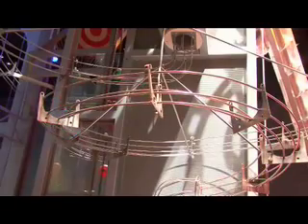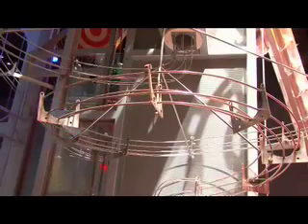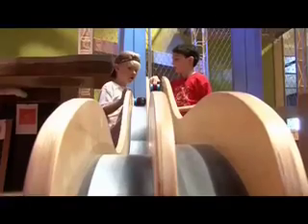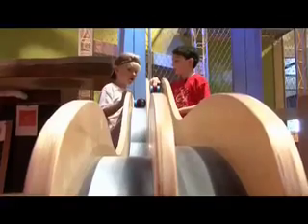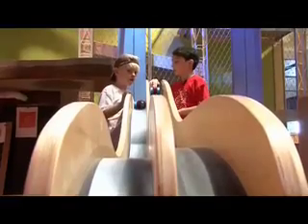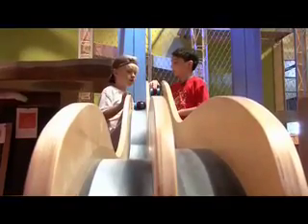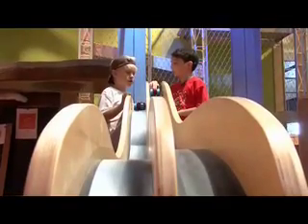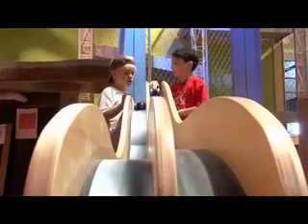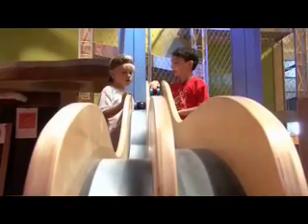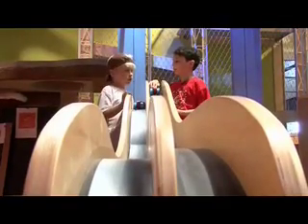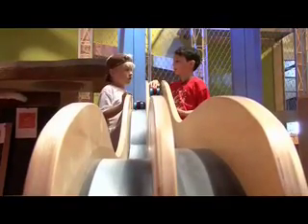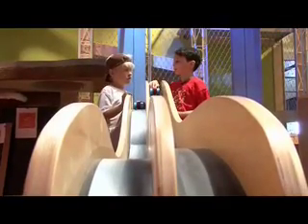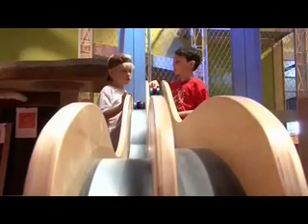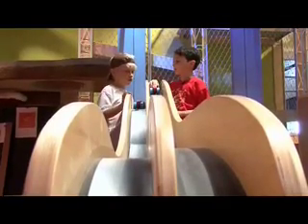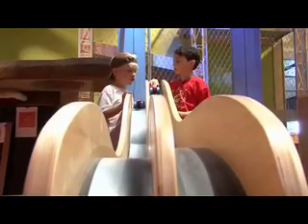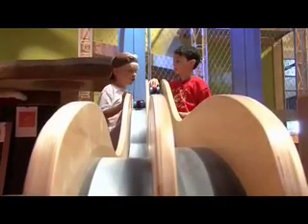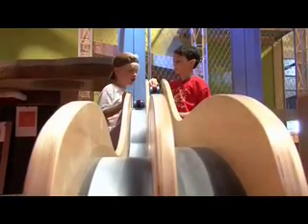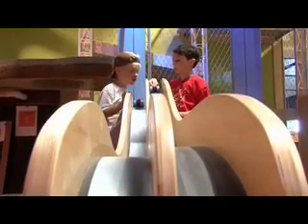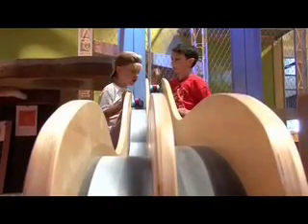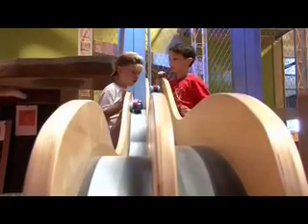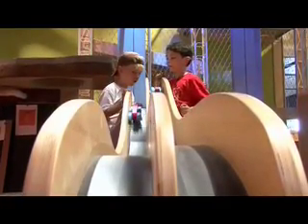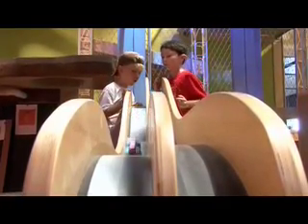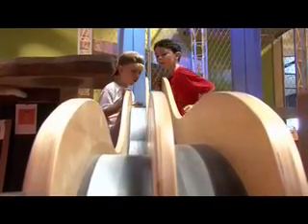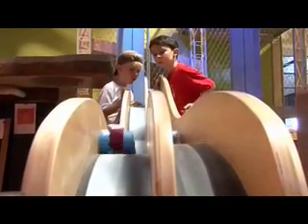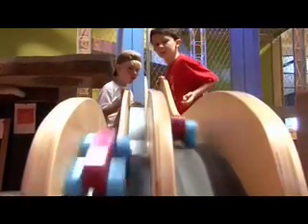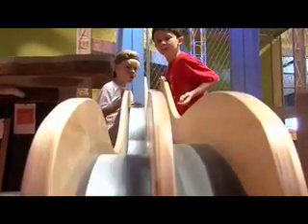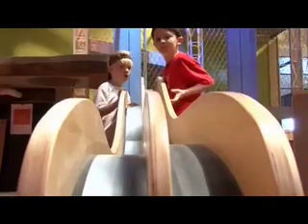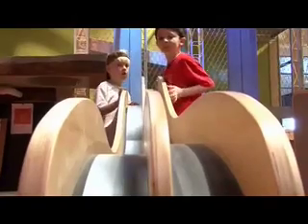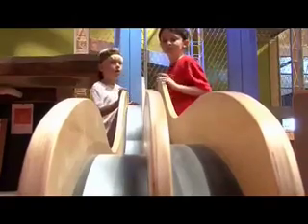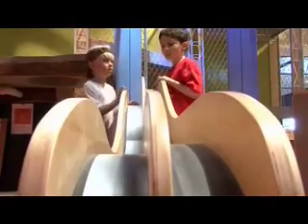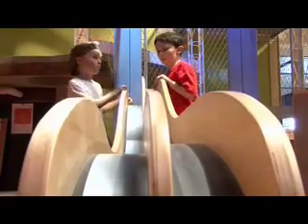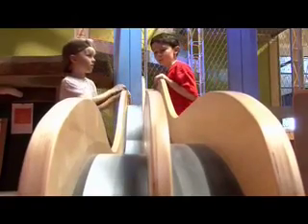Time for a race, Case. One, two, three, go. Case won.